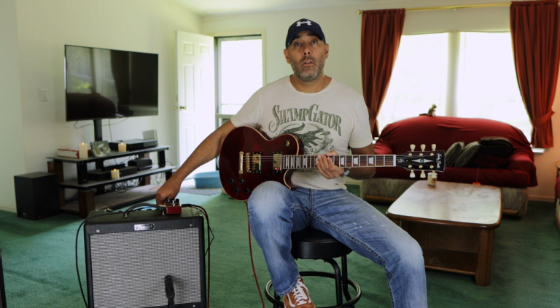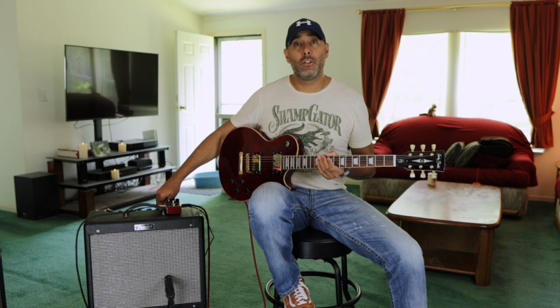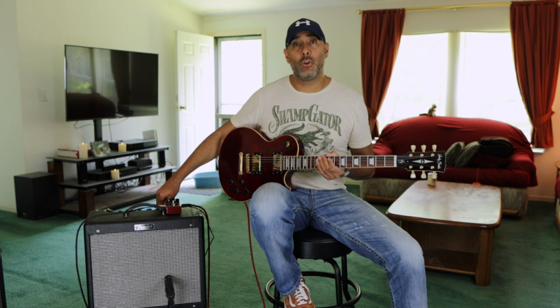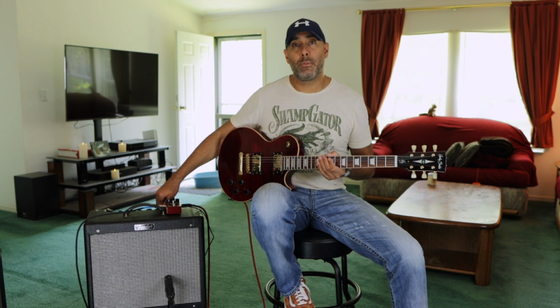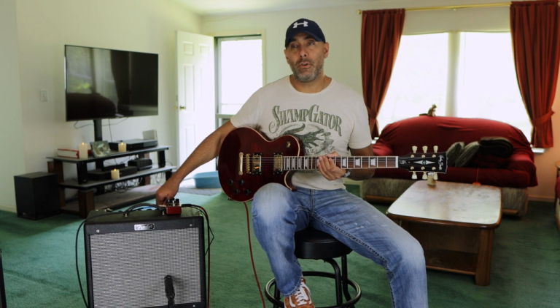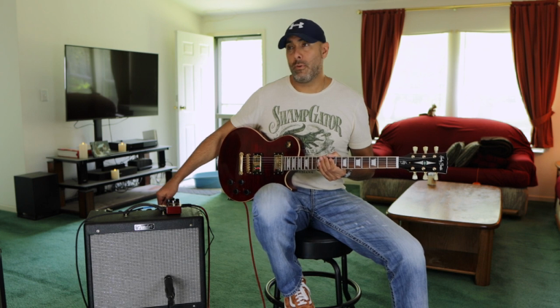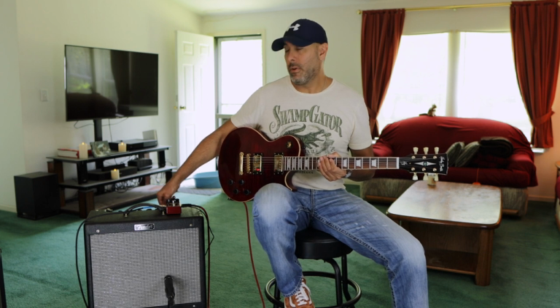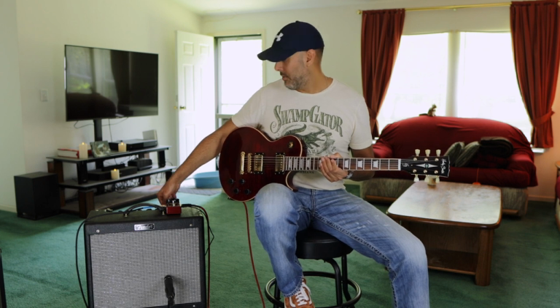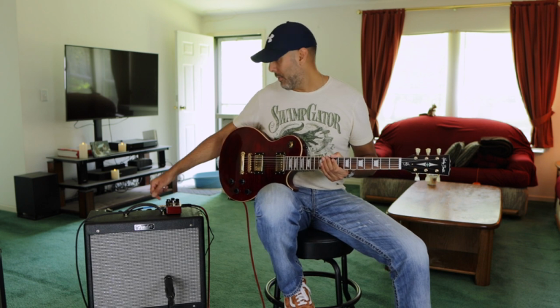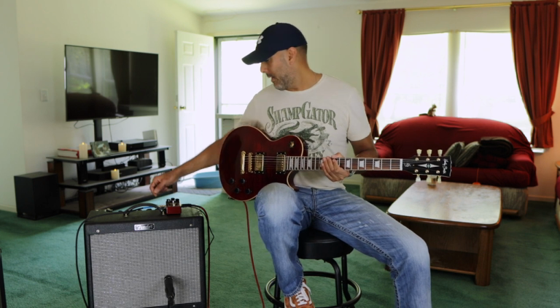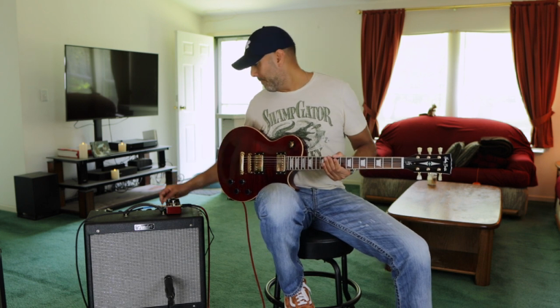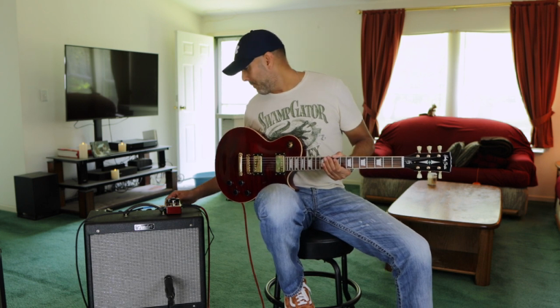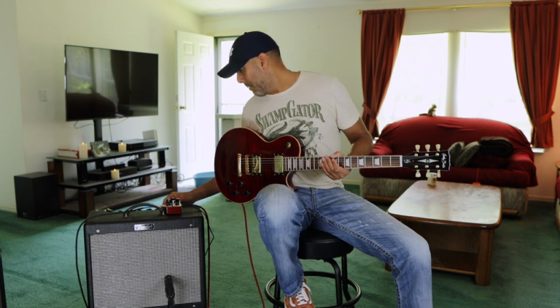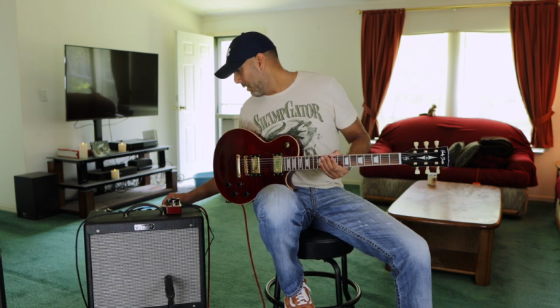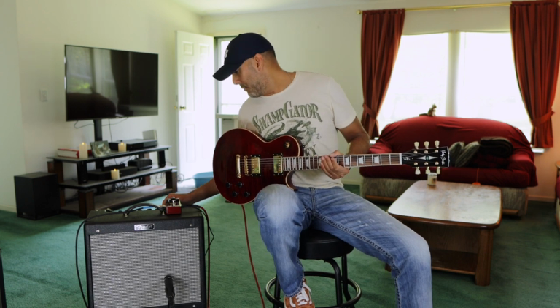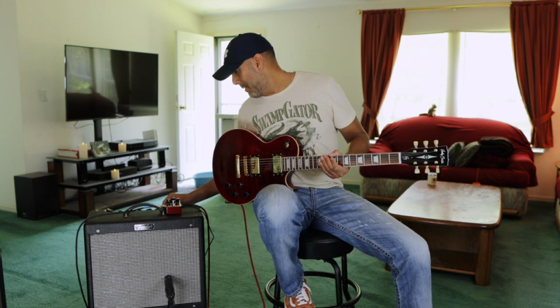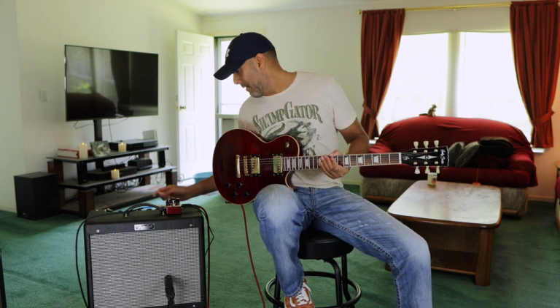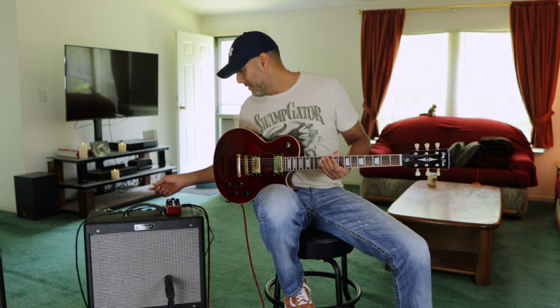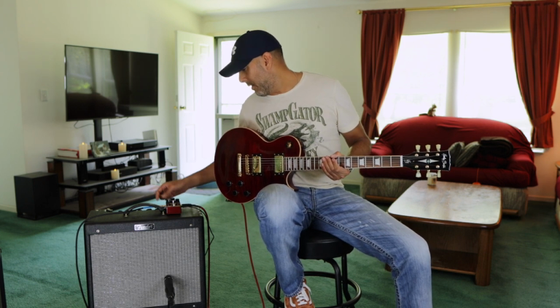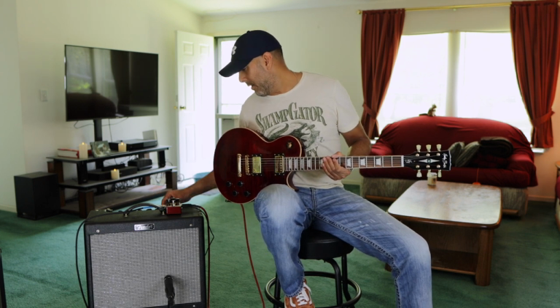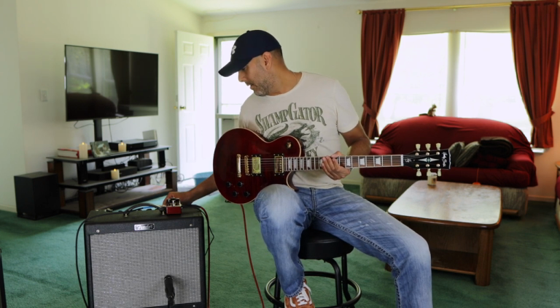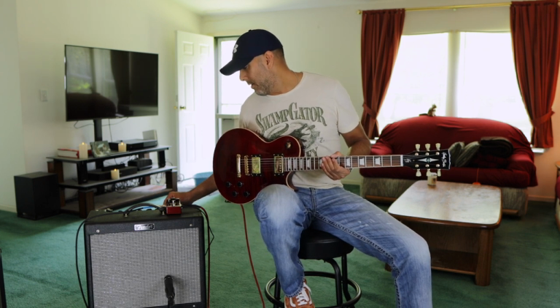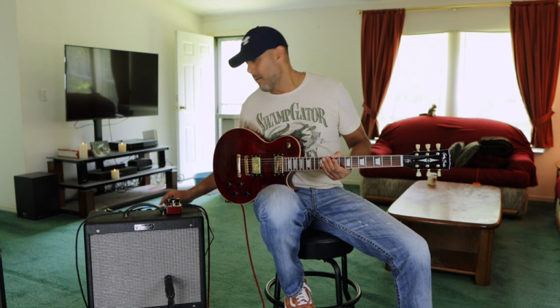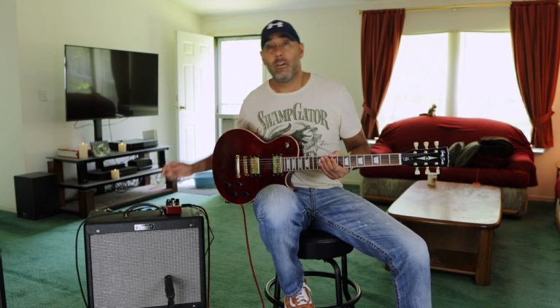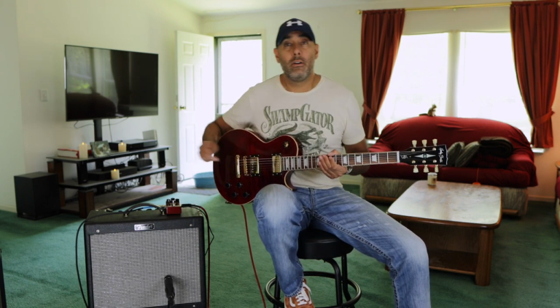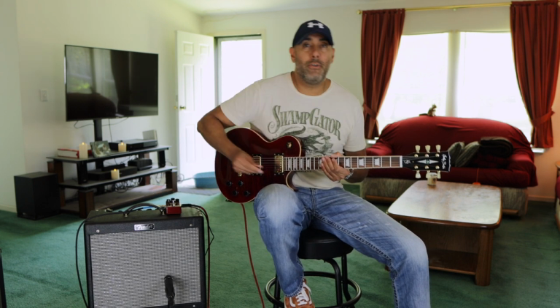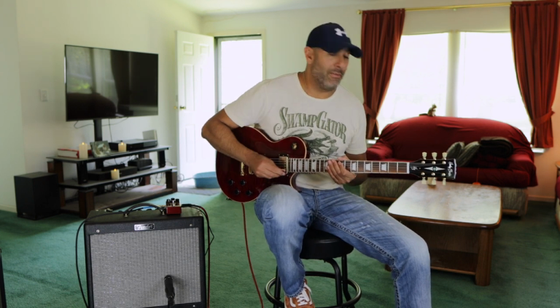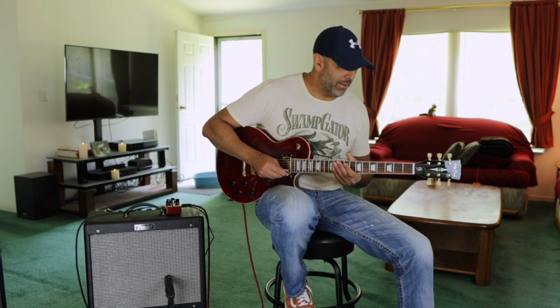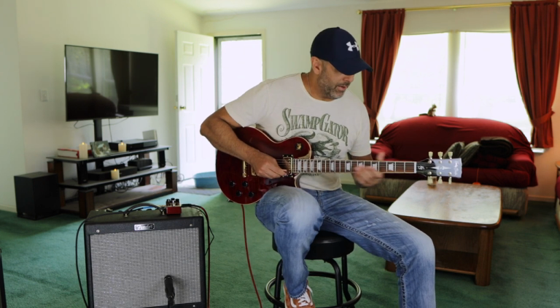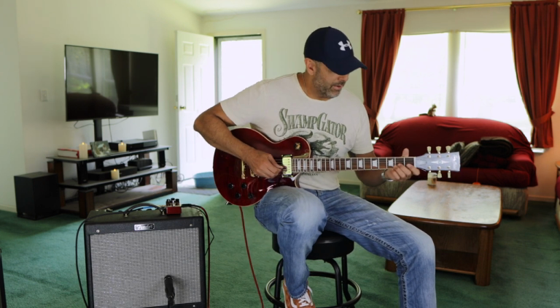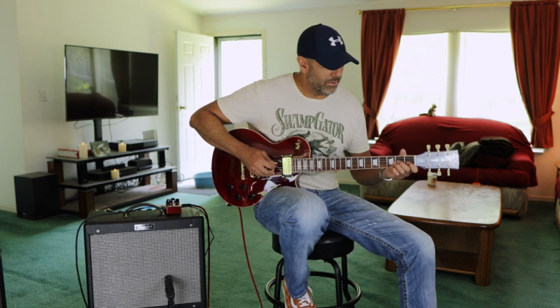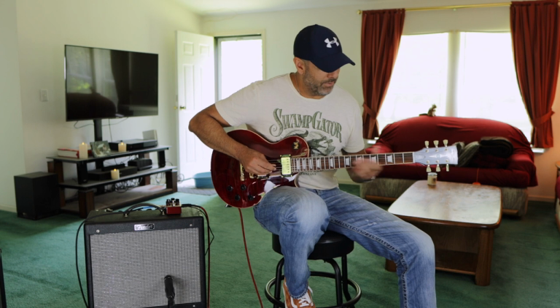Let's turn up the reverb and see what we get. I put it up to about five on the dial.